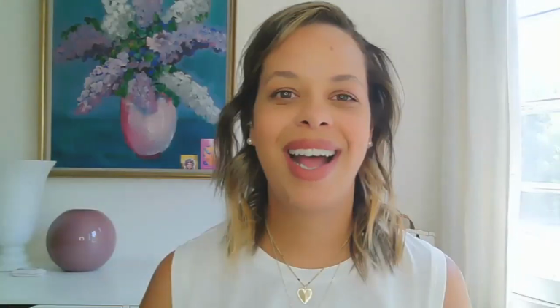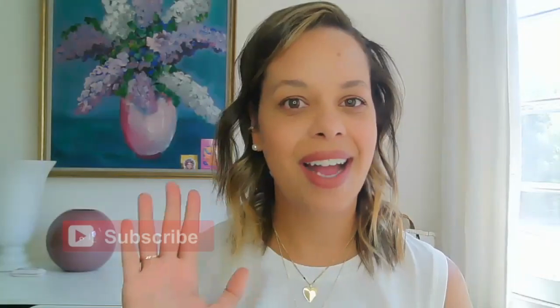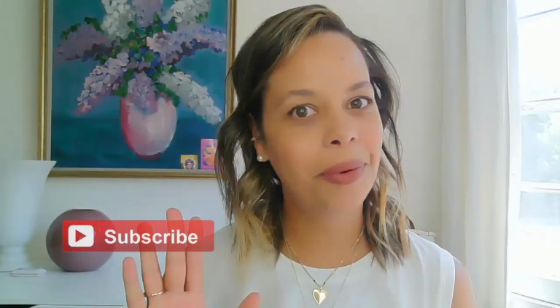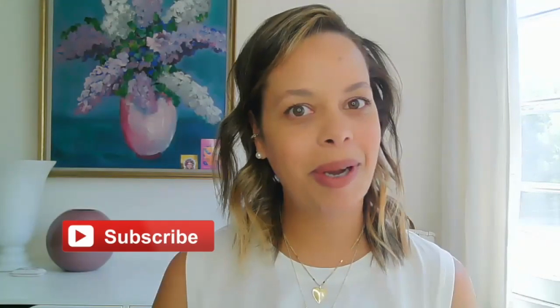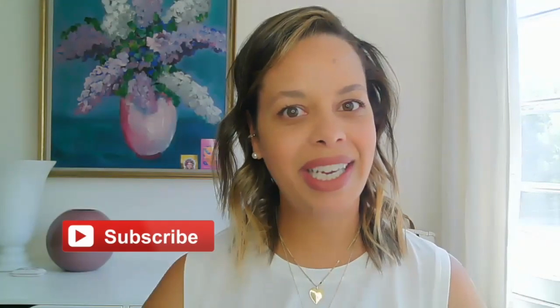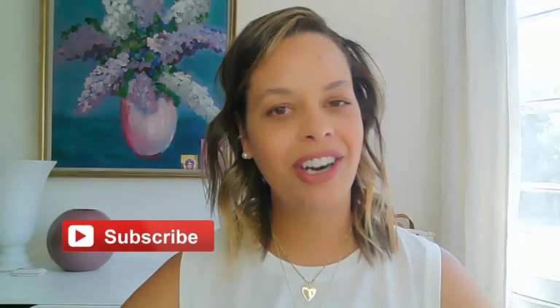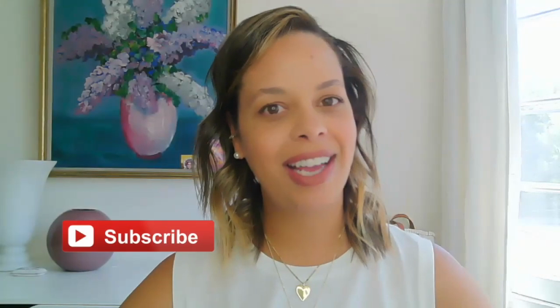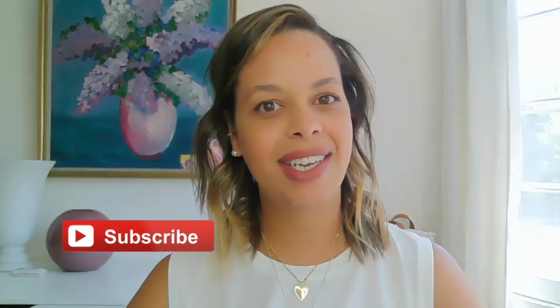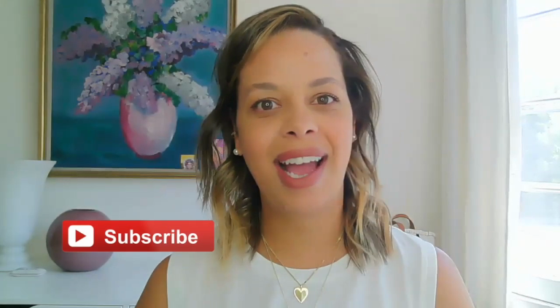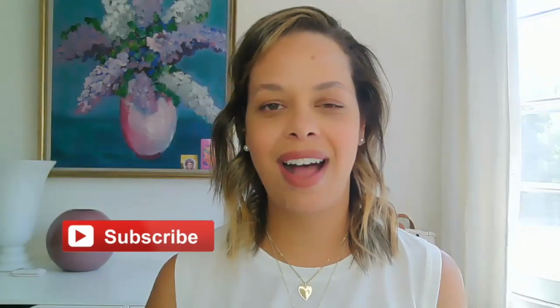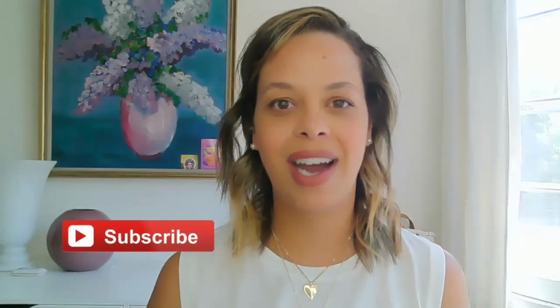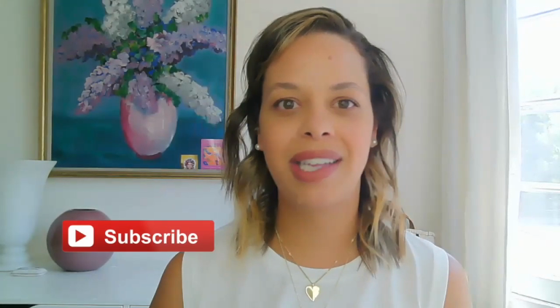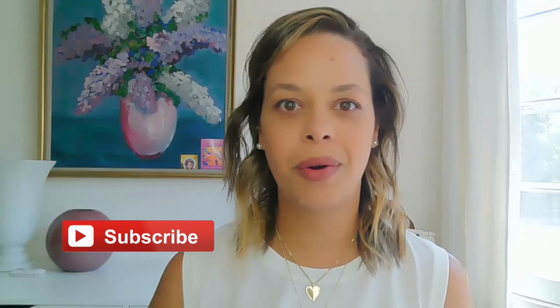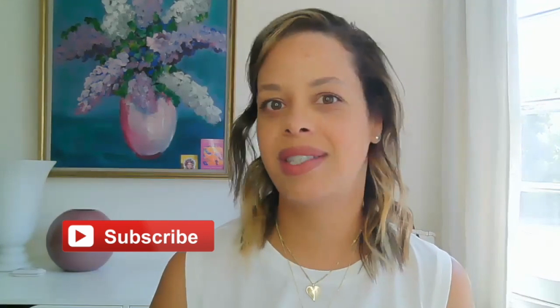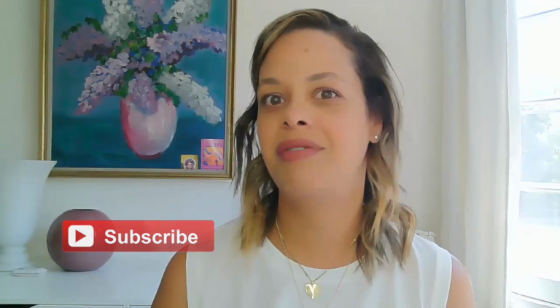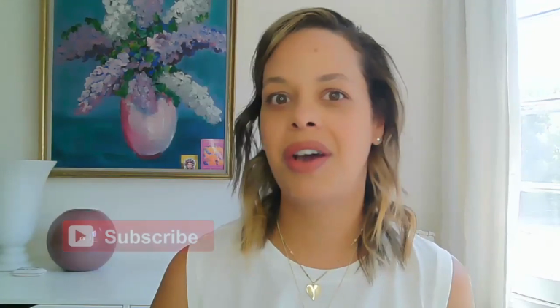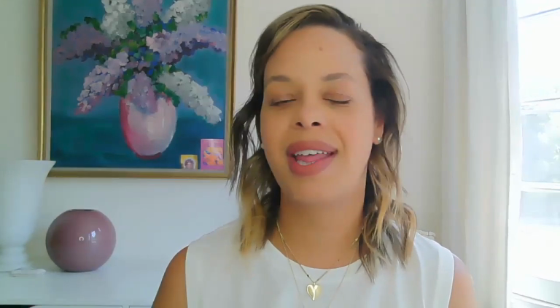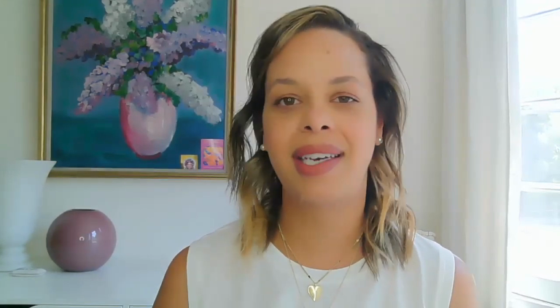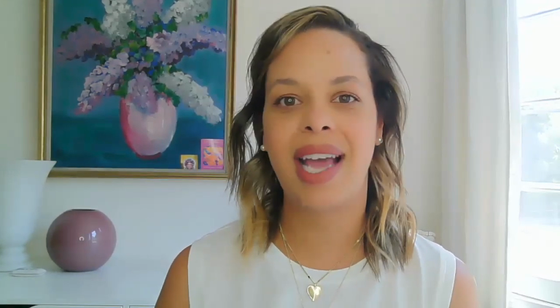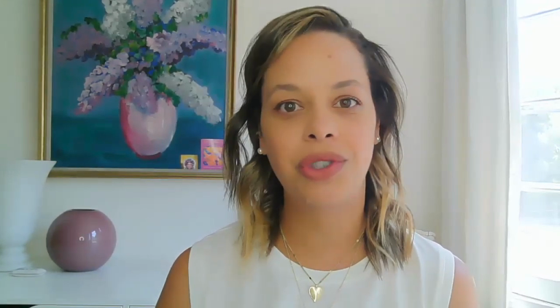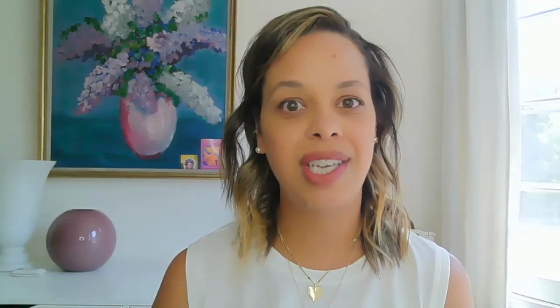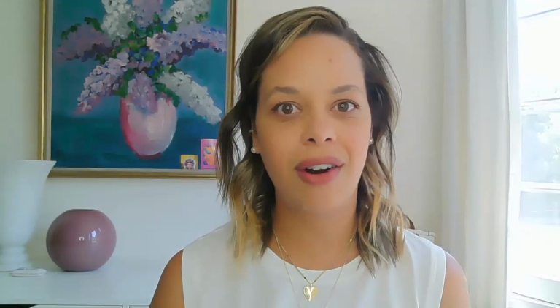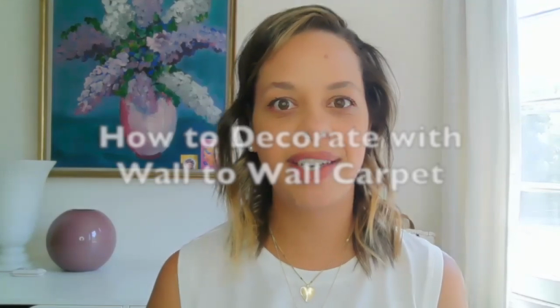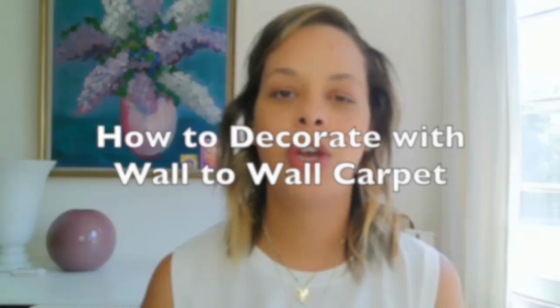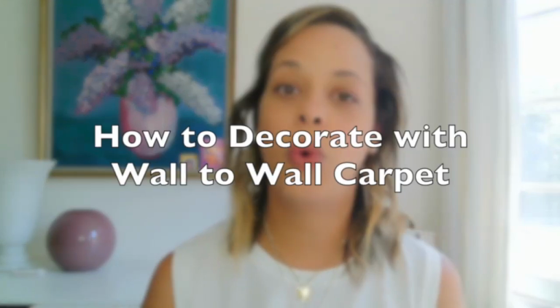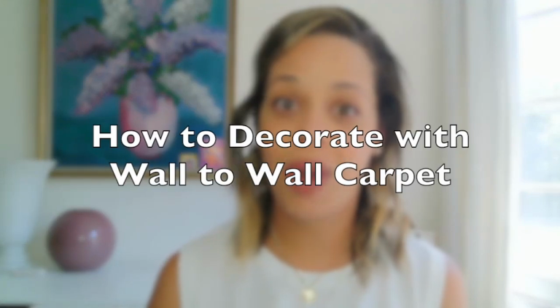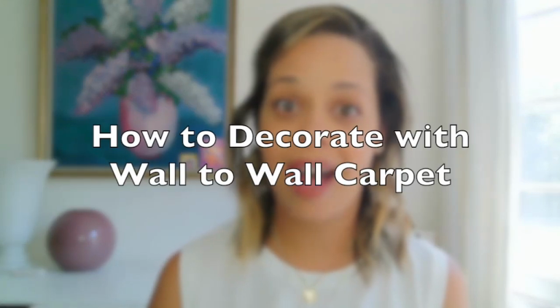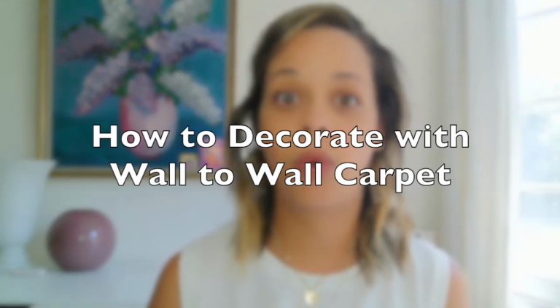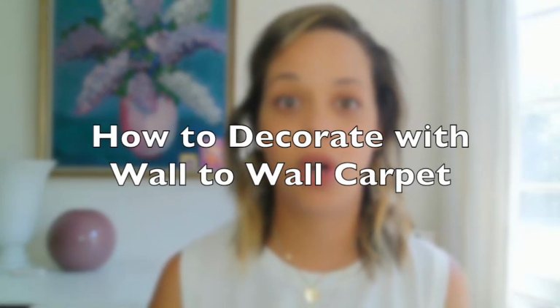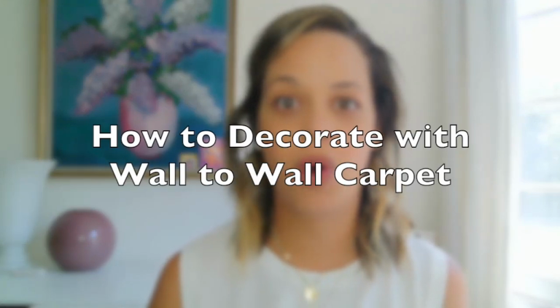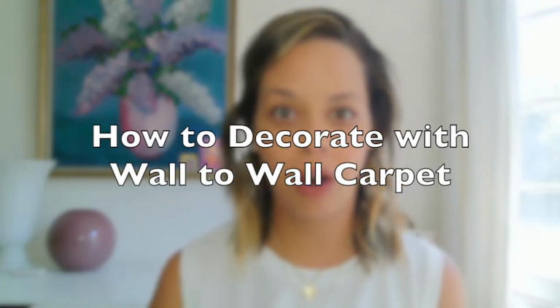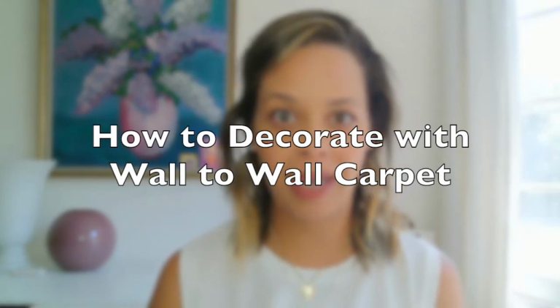Hi everyone, Baena here, and today I have a highly requested video — how to decorate when you have wall-to-wall carpeting.